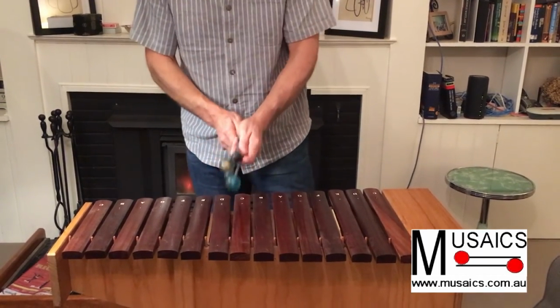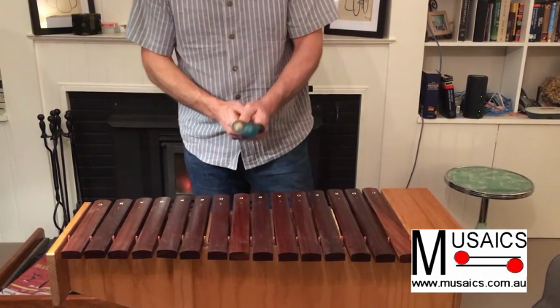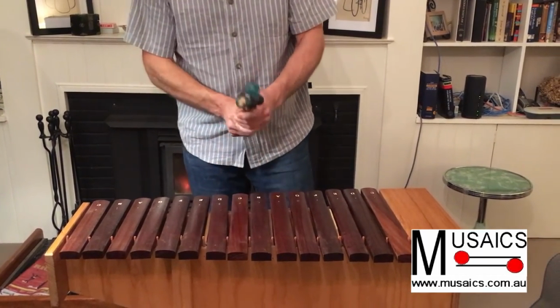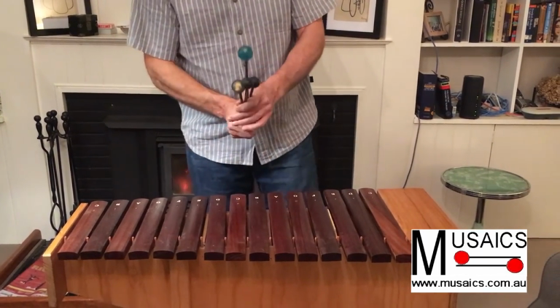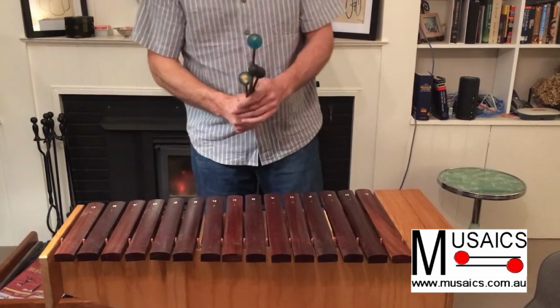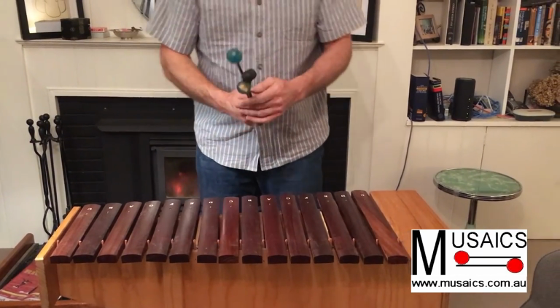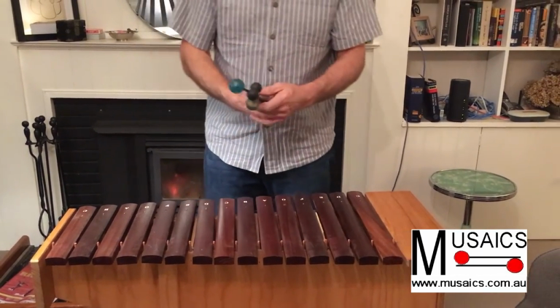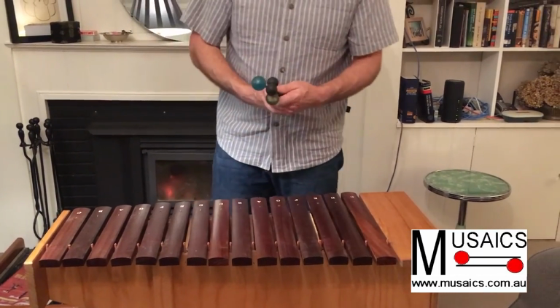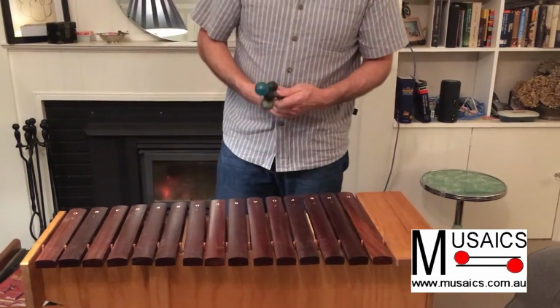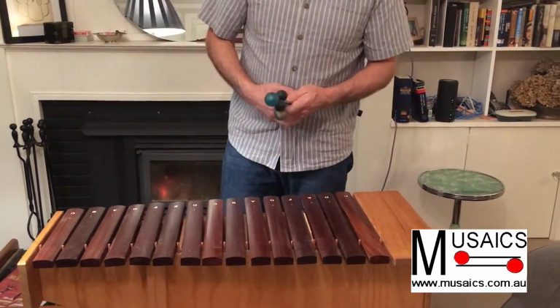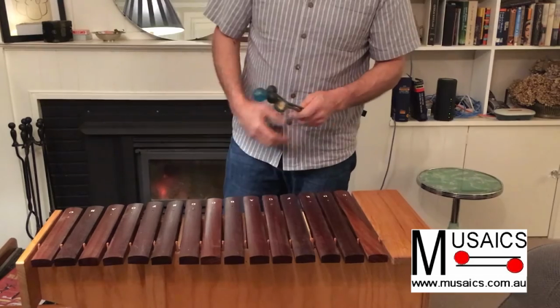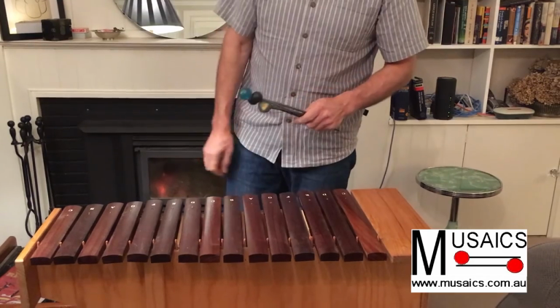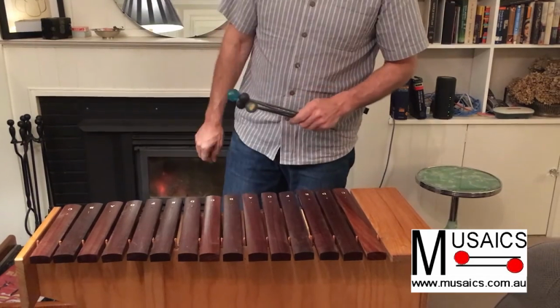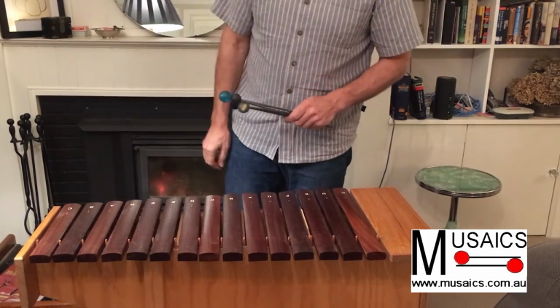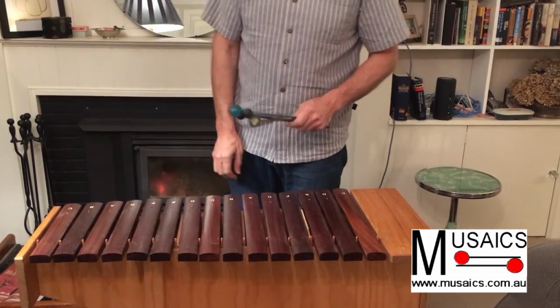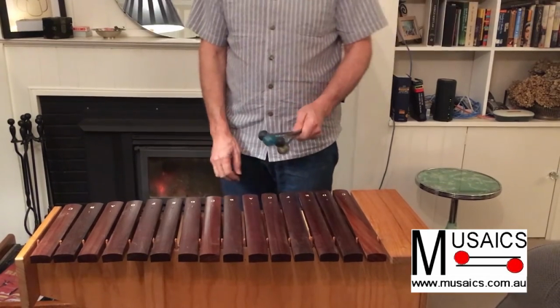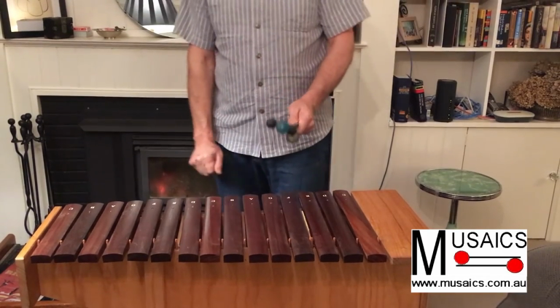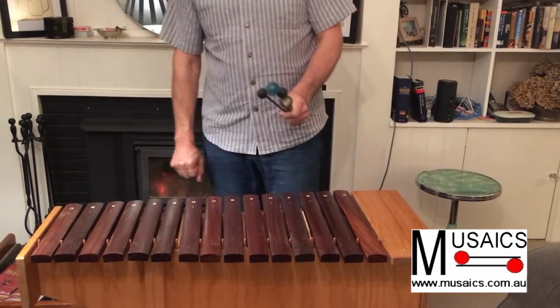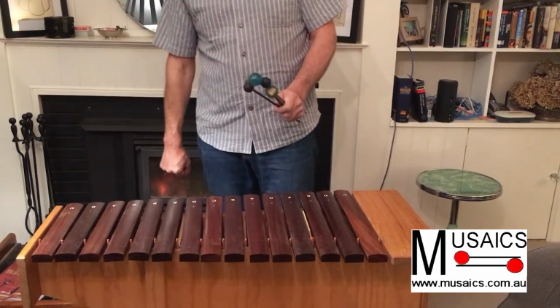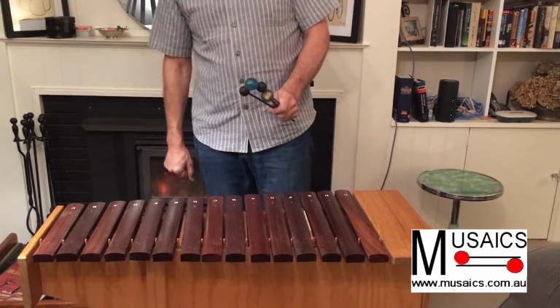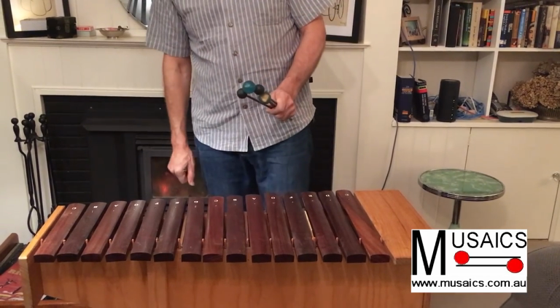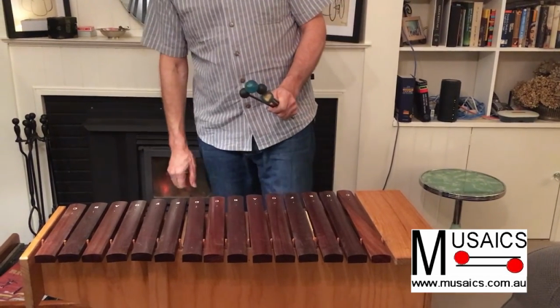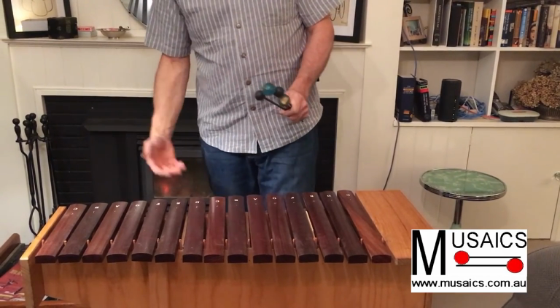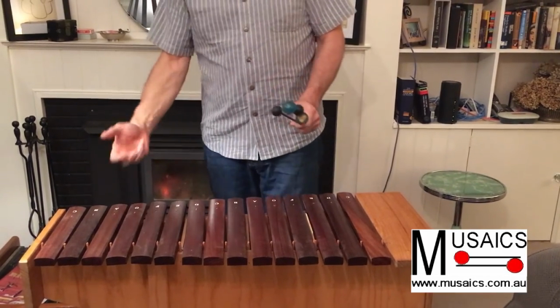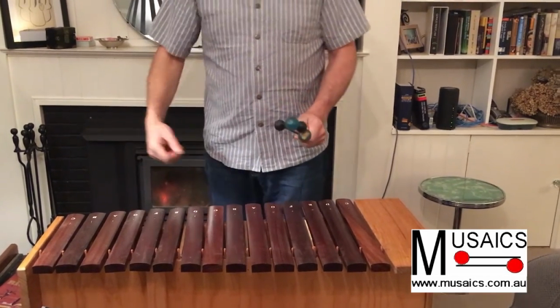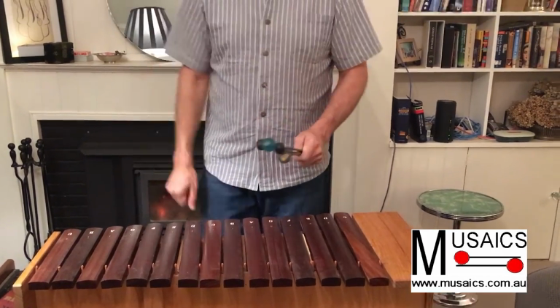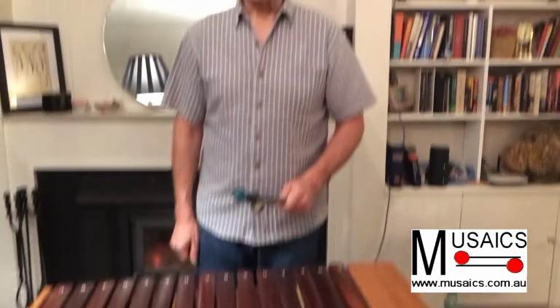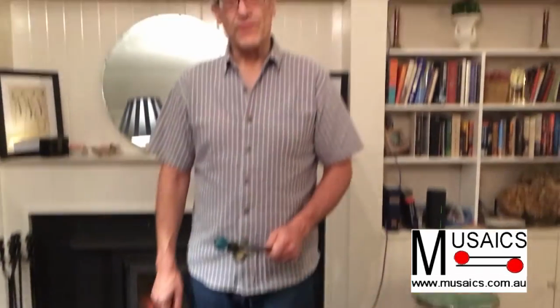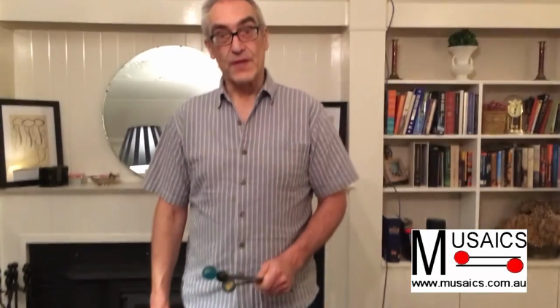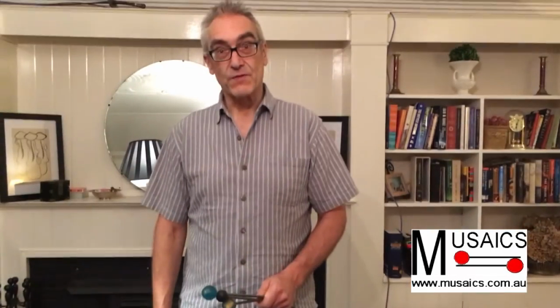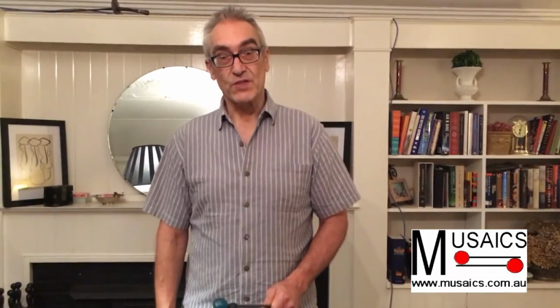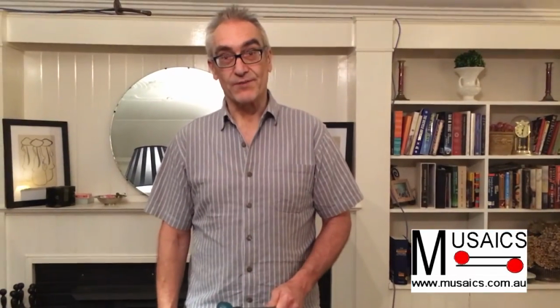You get two sets of beaters and two sets of notes. And there you have it. Thanks for watching.